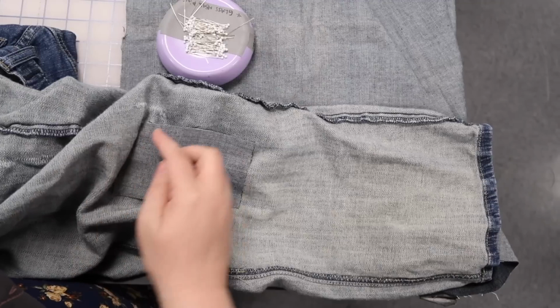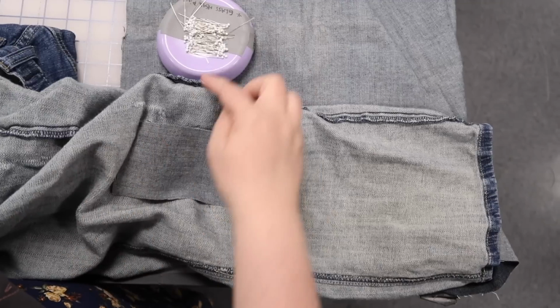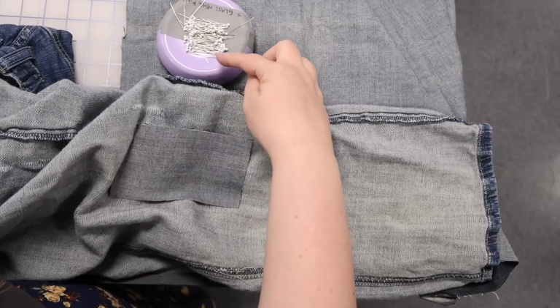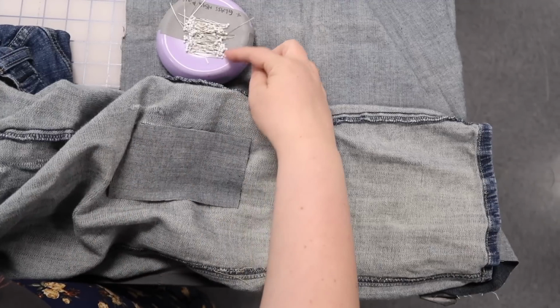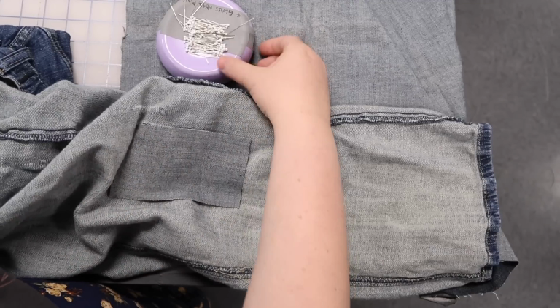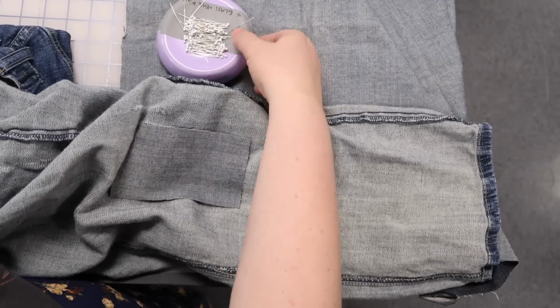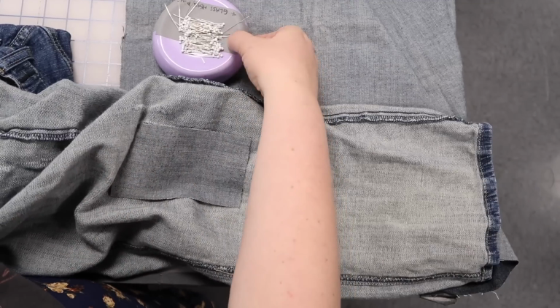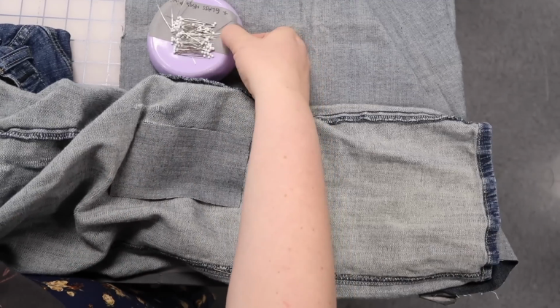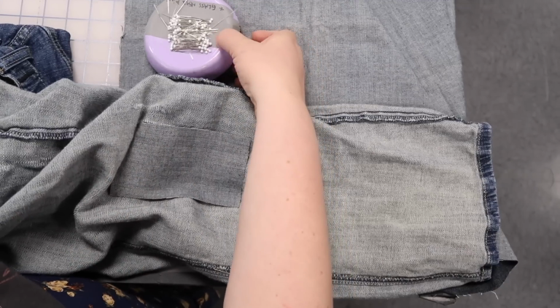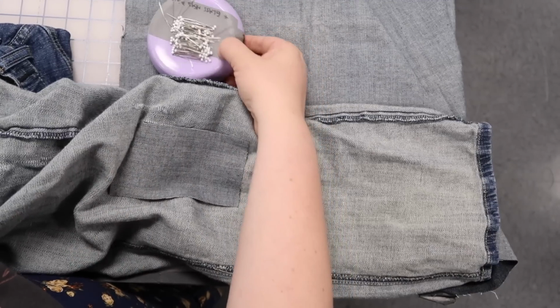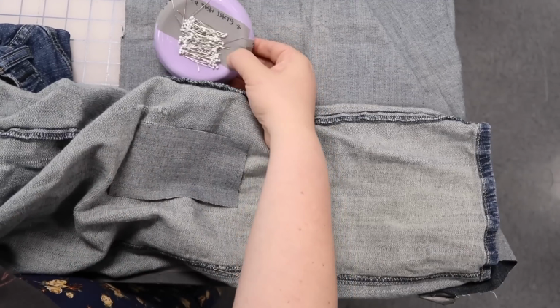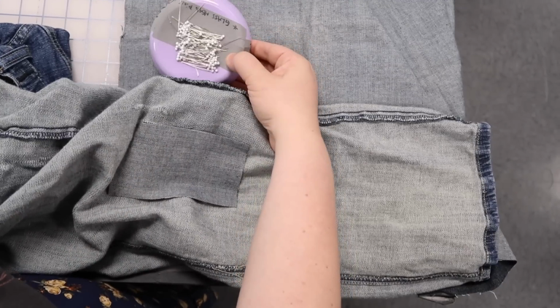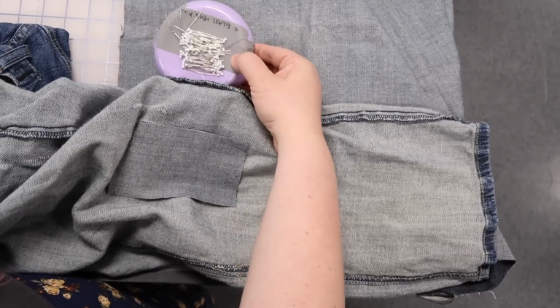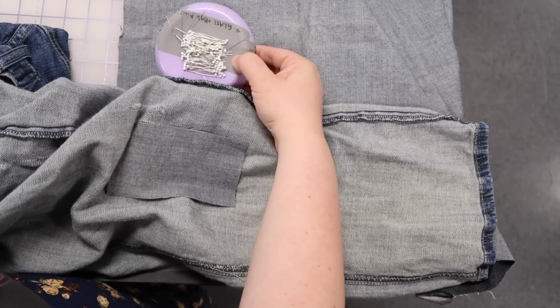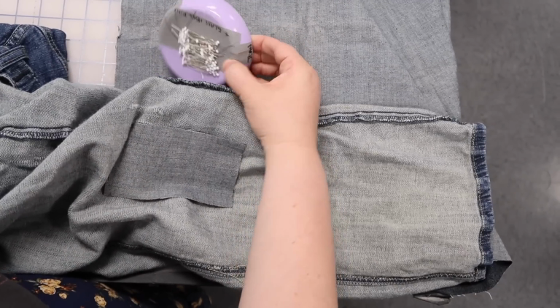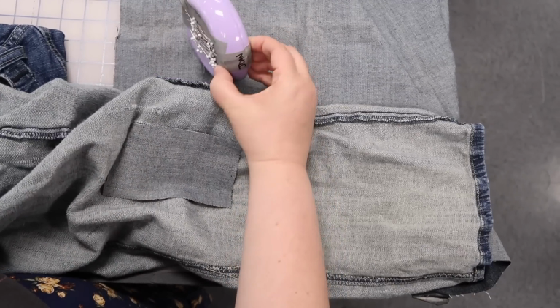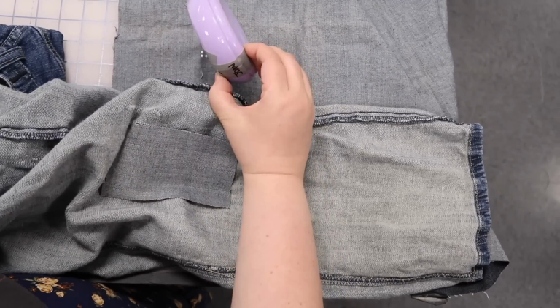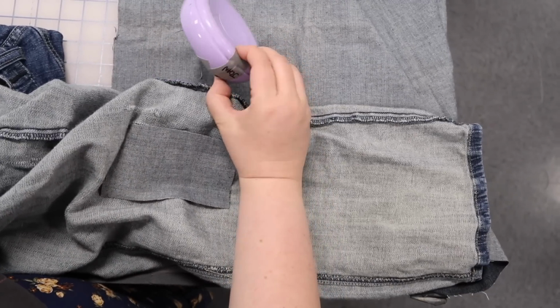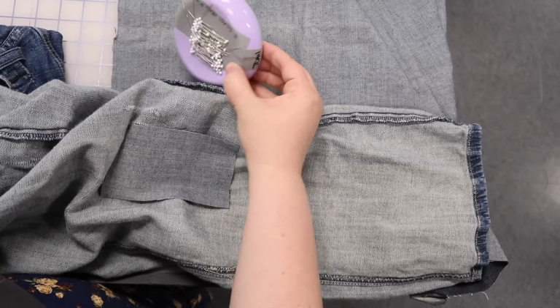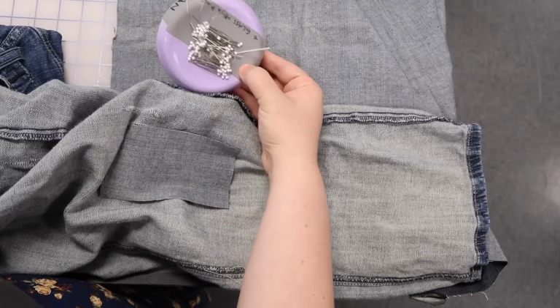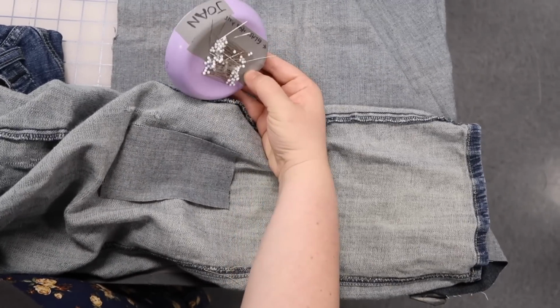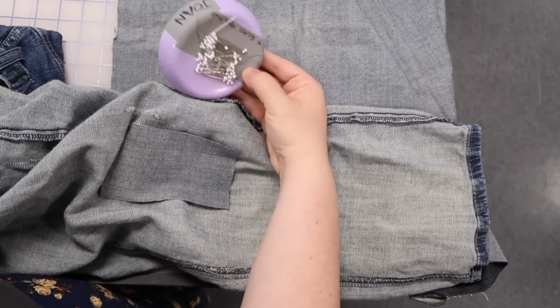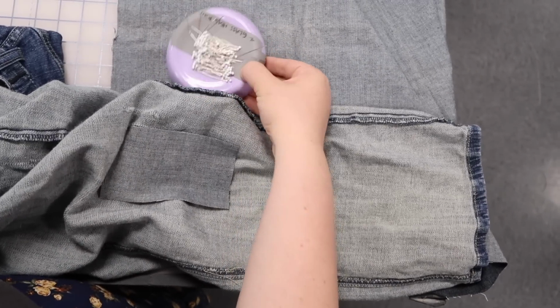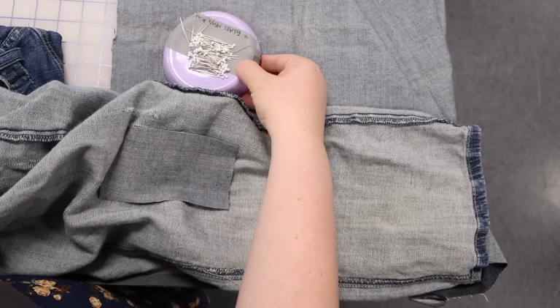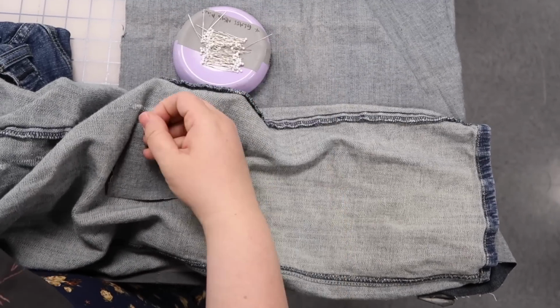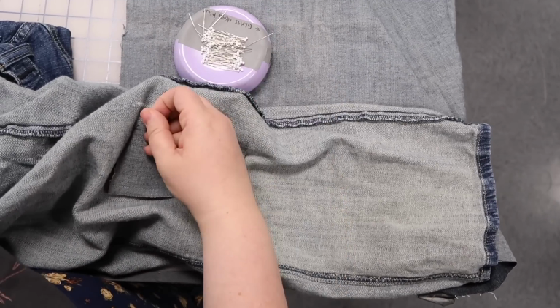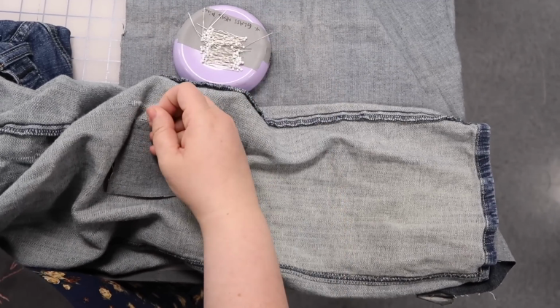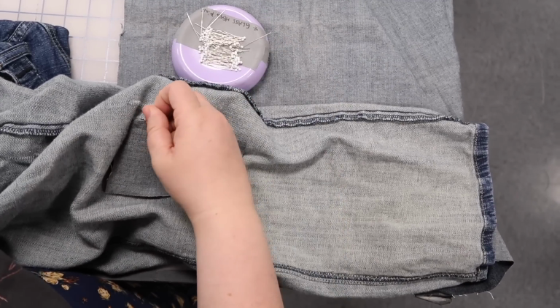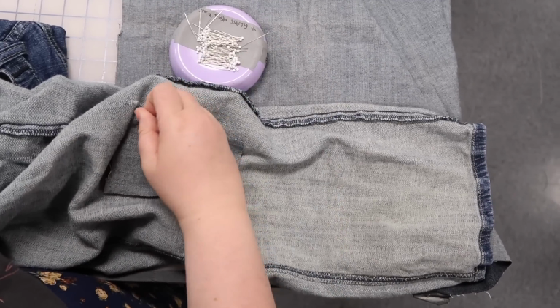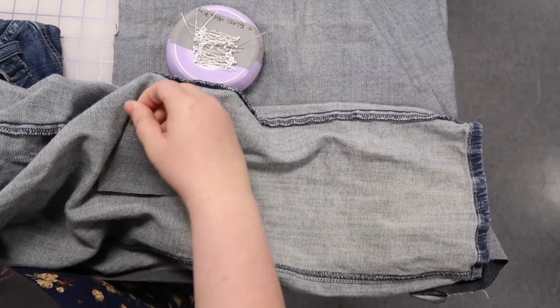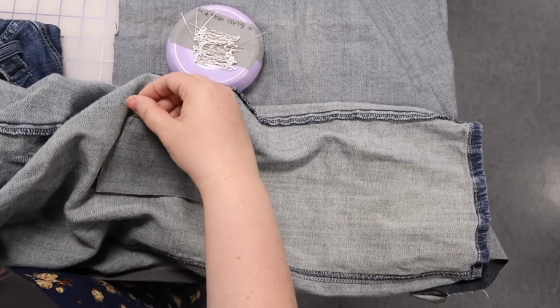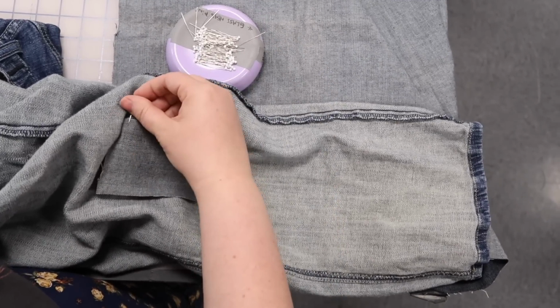Speaking of mending — I dropped my pin cushion, so I put some tape on it to keep it together forever.